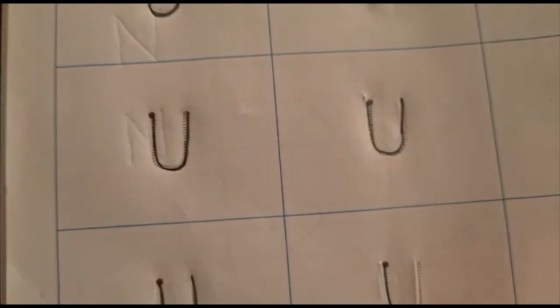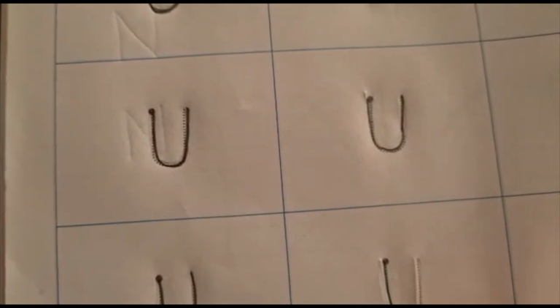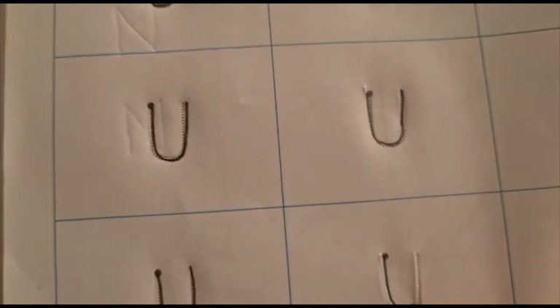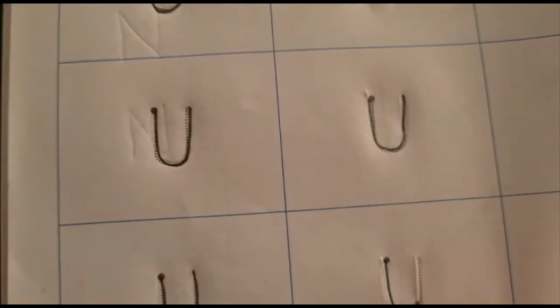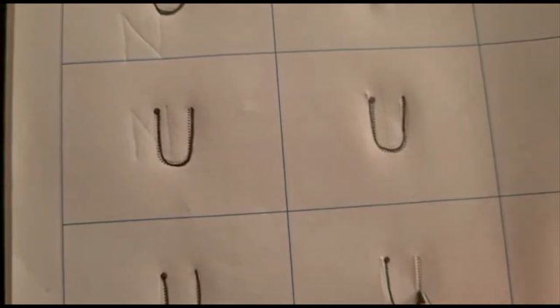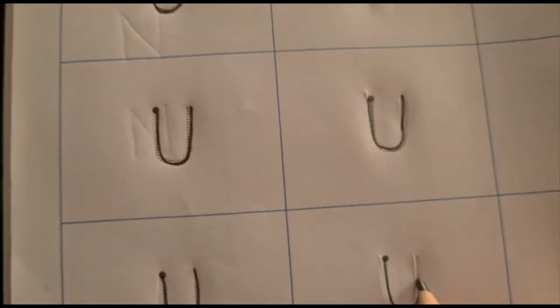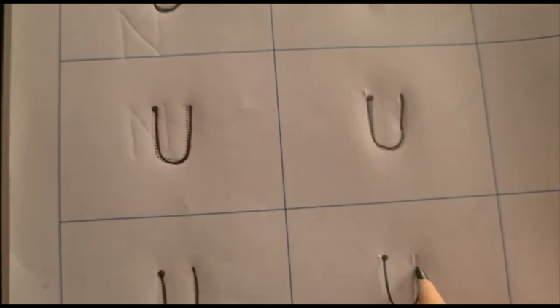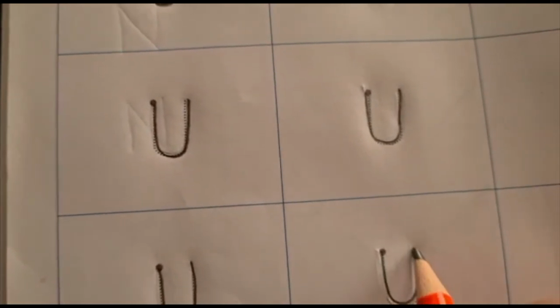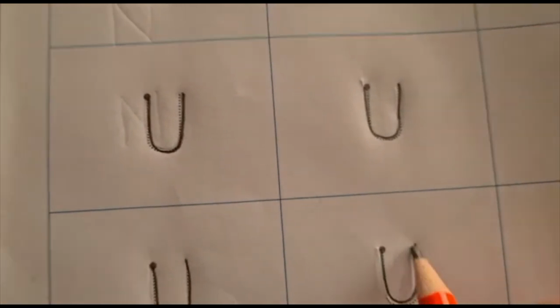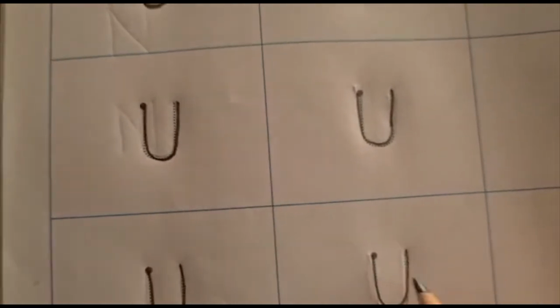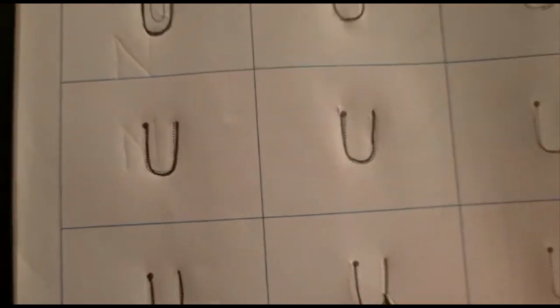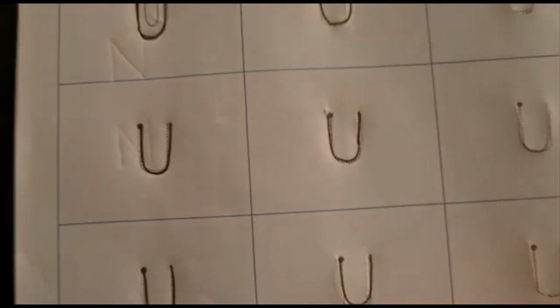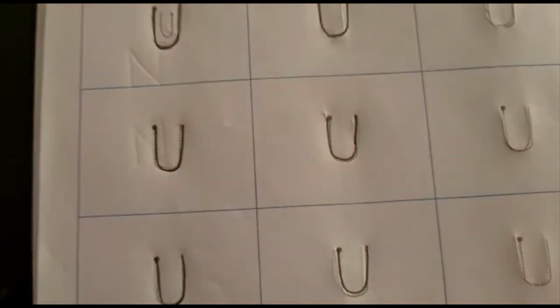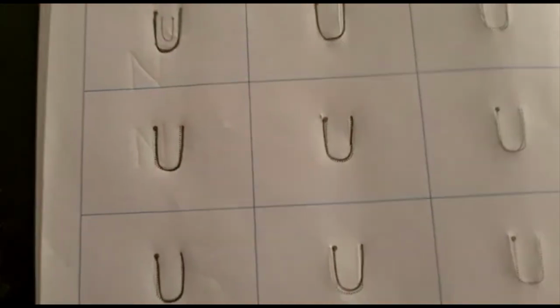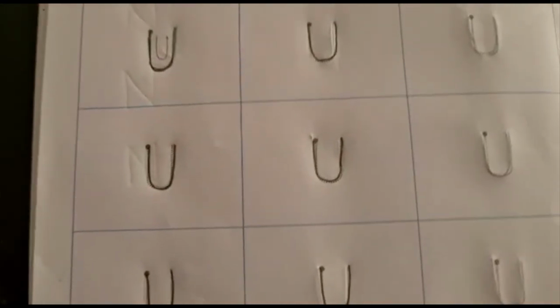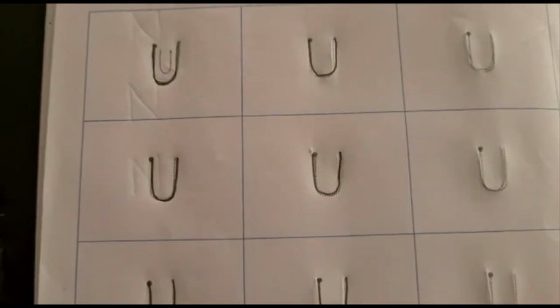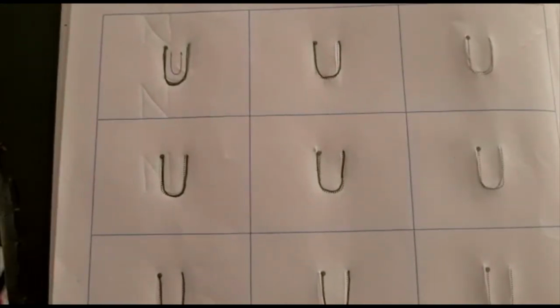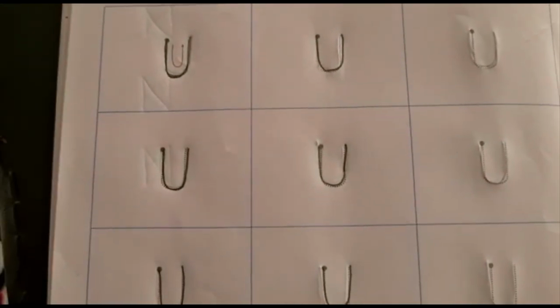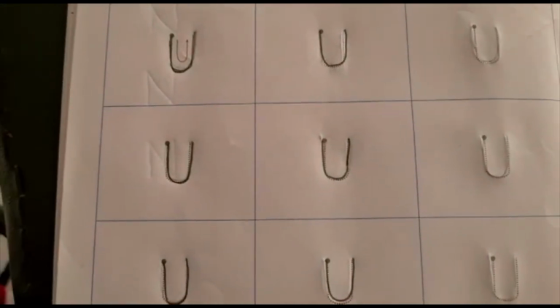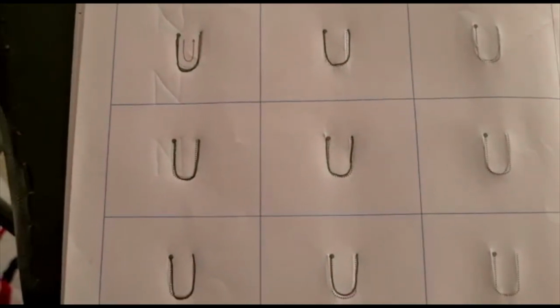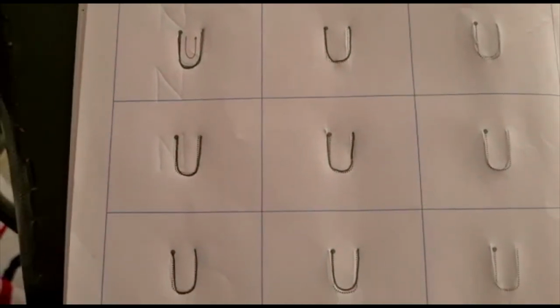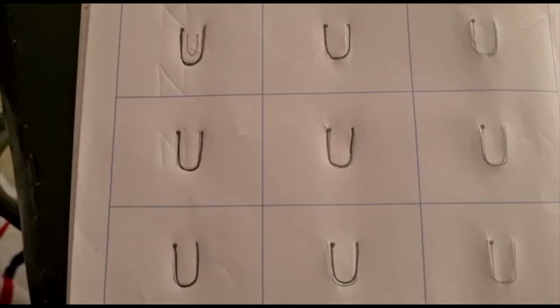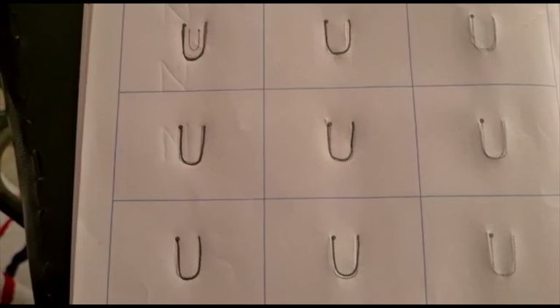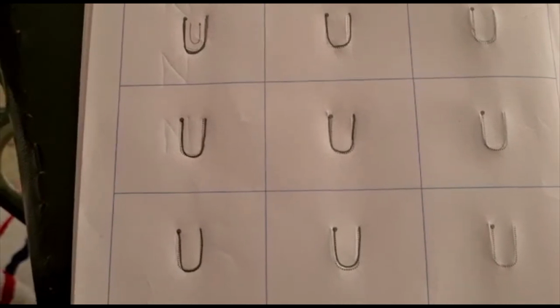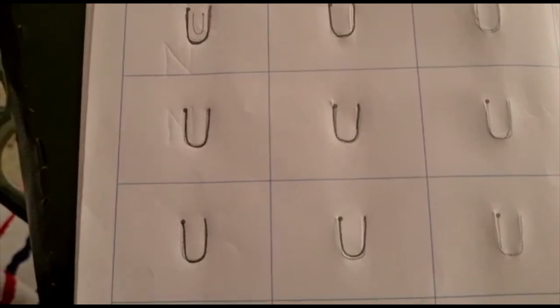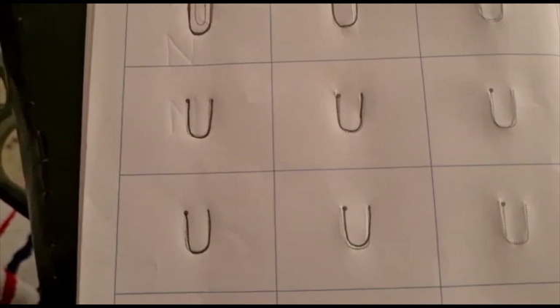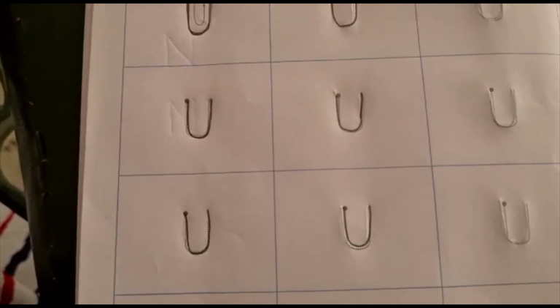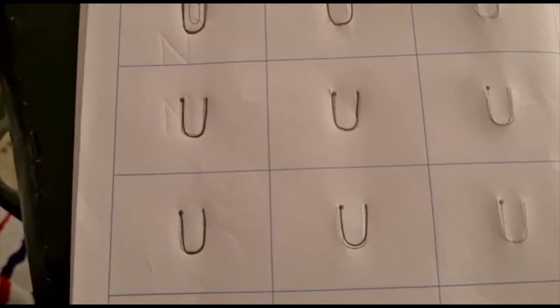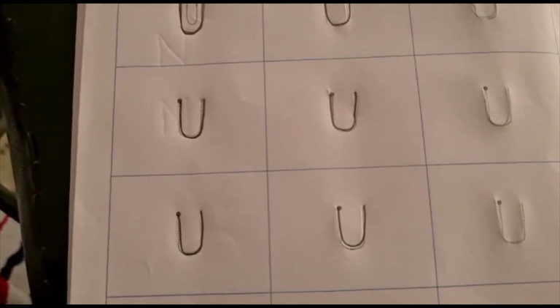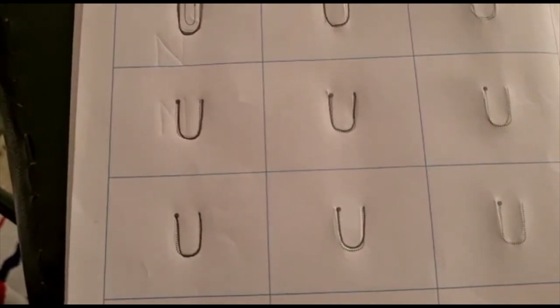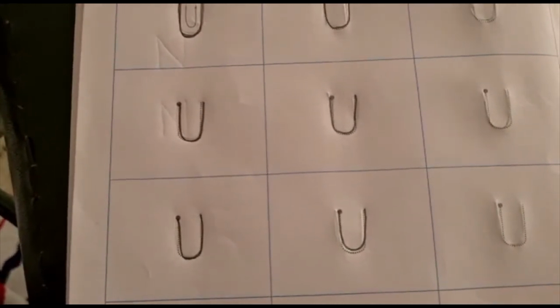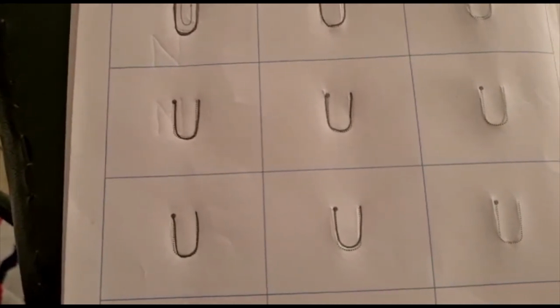I hope you have understood how to write the U pattern. So children, till we meet again, bye!